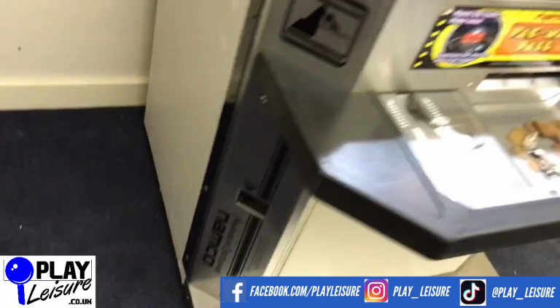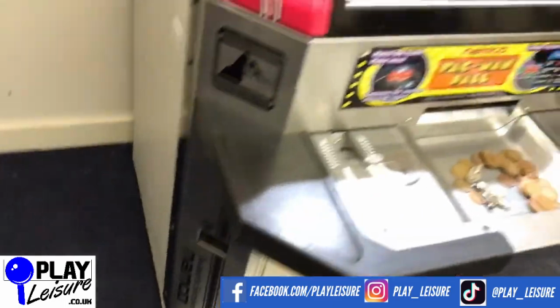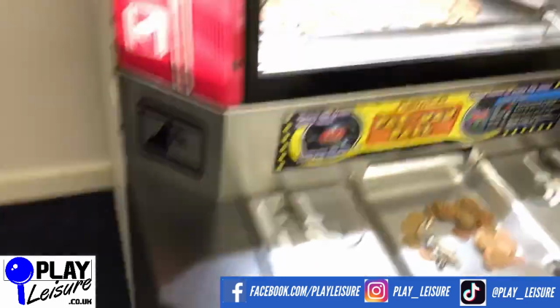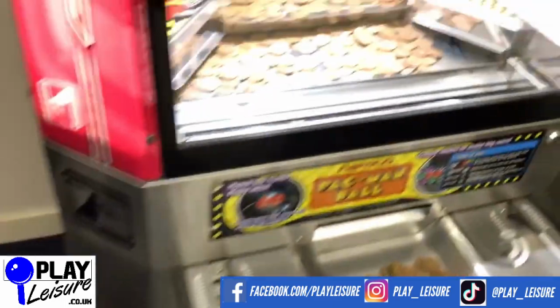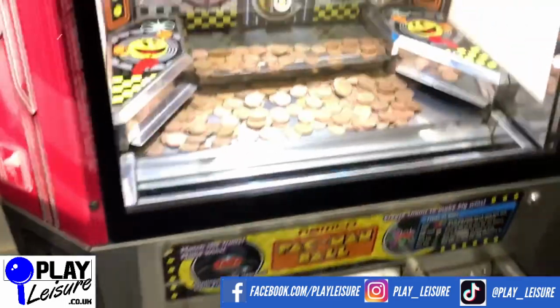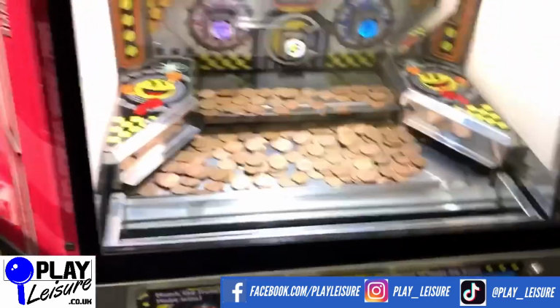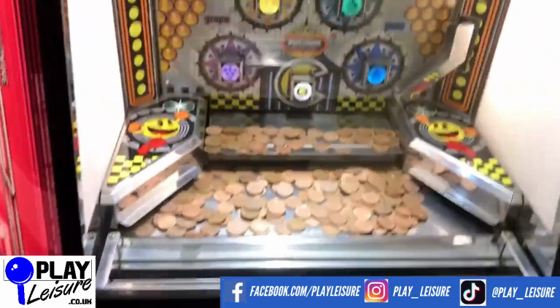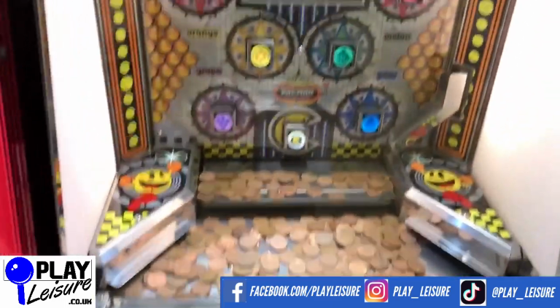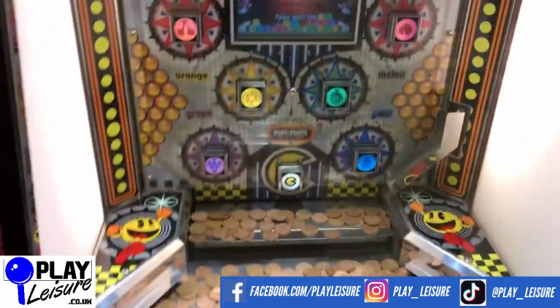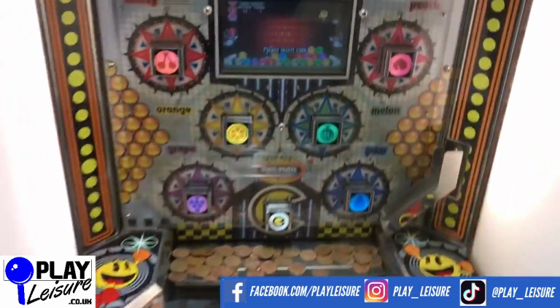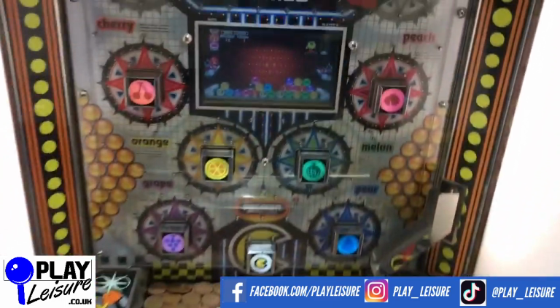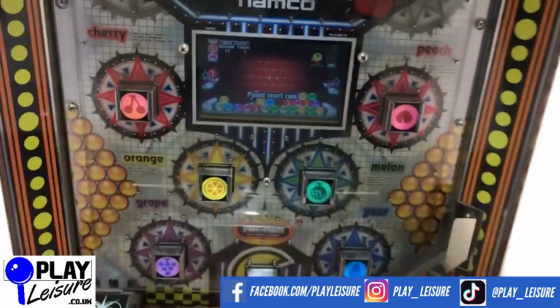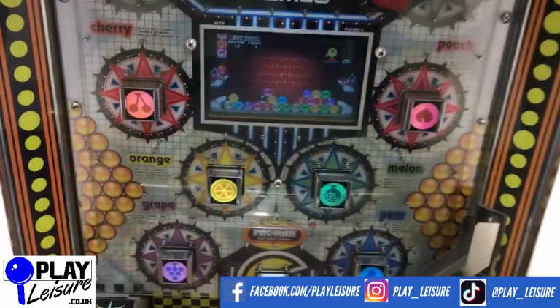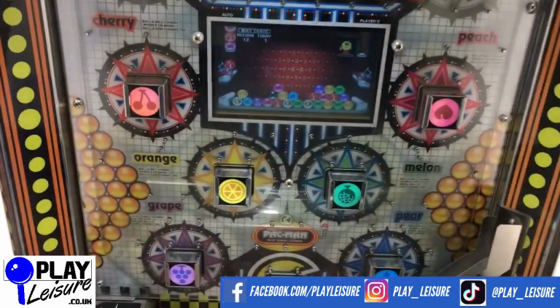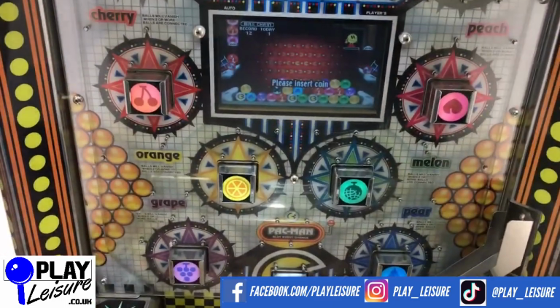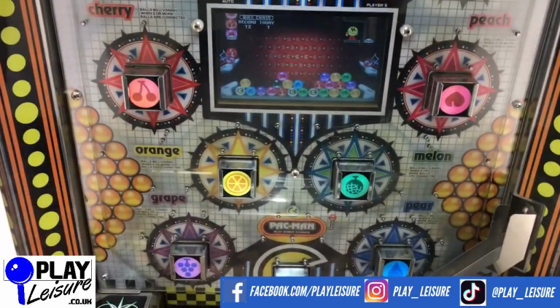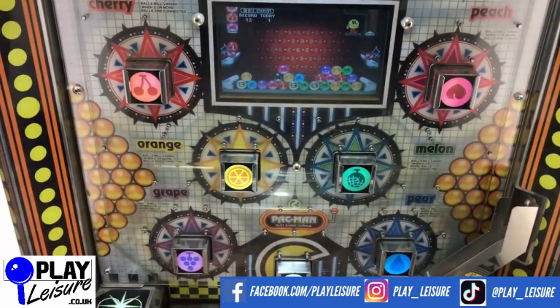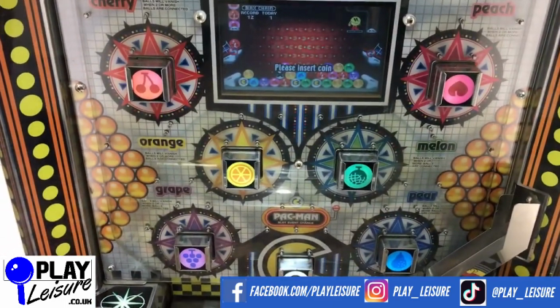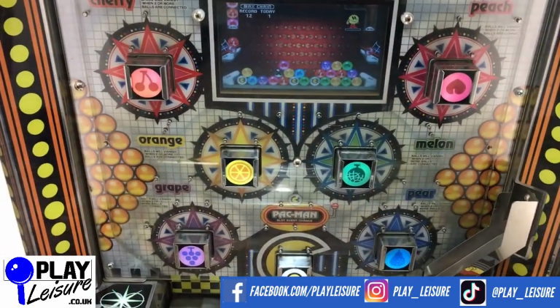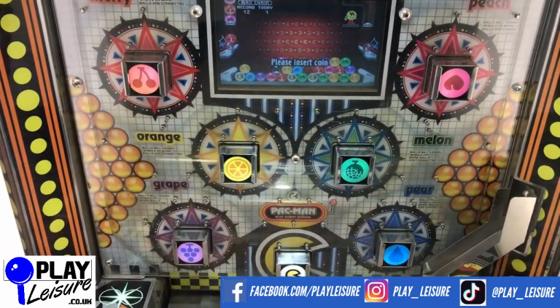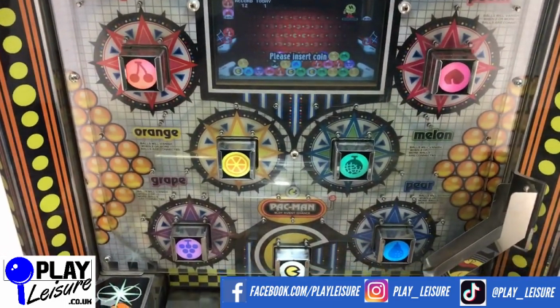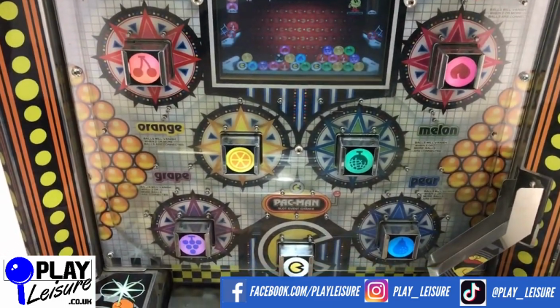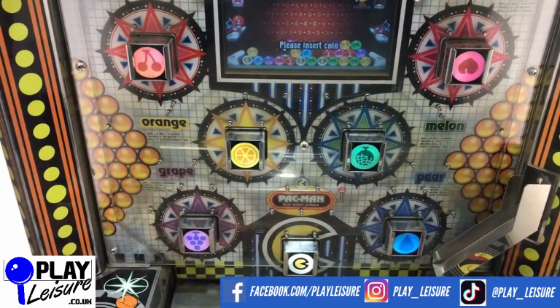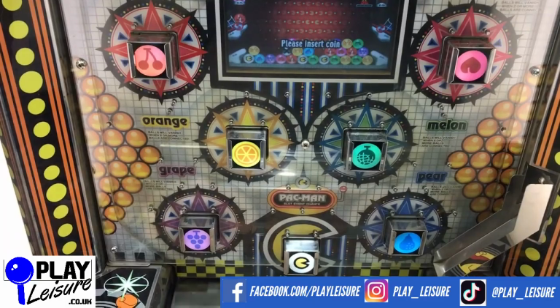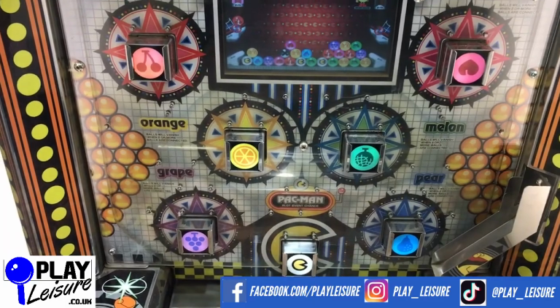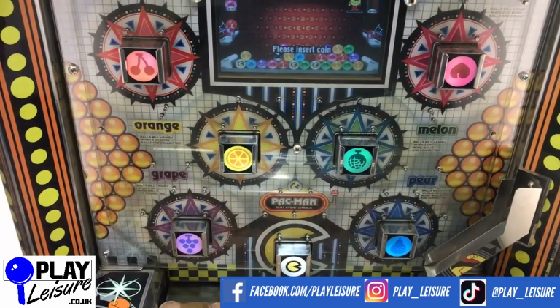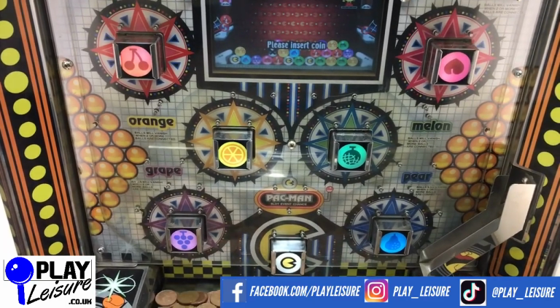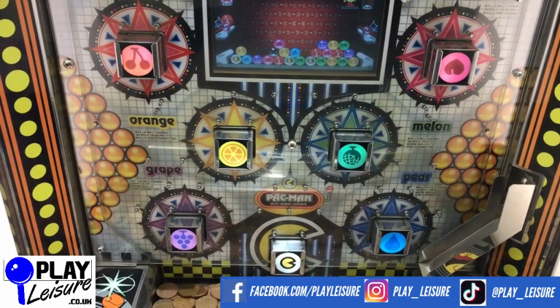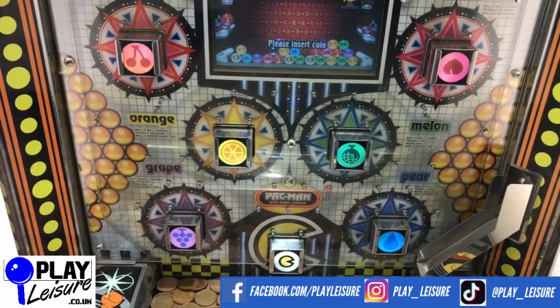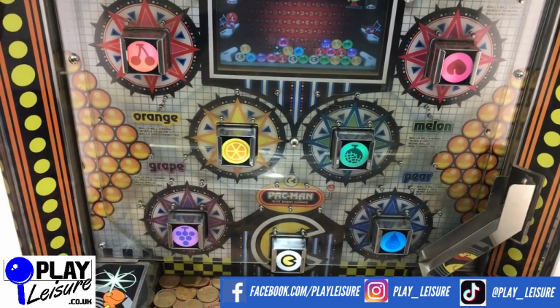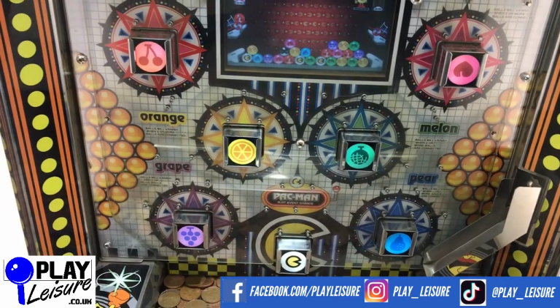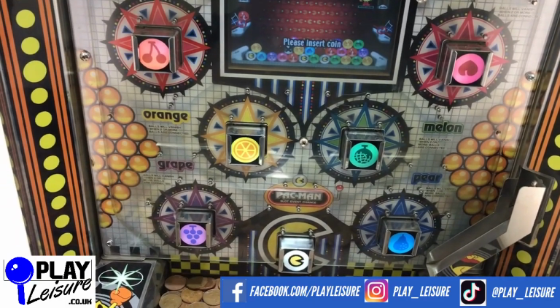So let's chuck some 2ps in and have a bit of a play. If you've never played this one before, the idea is to try to get the 2ps to go between one of the fruits in front of you, and if it does, you then get a coin splash bonus.